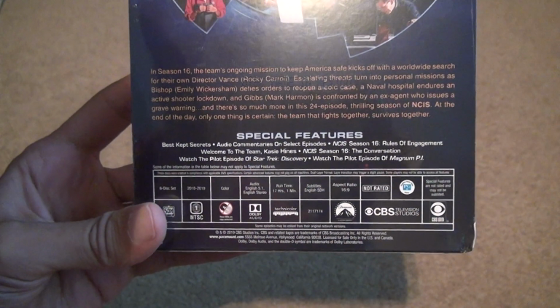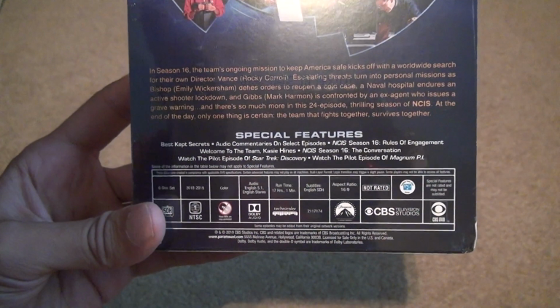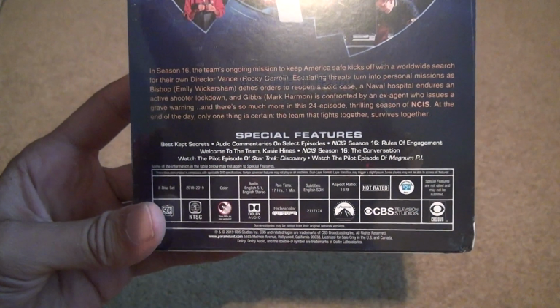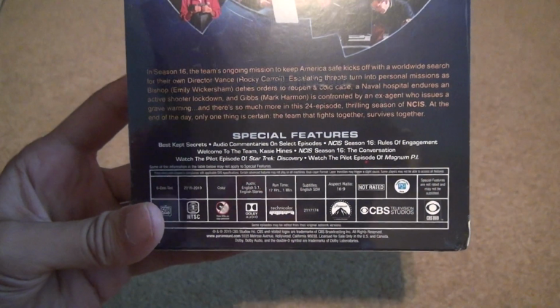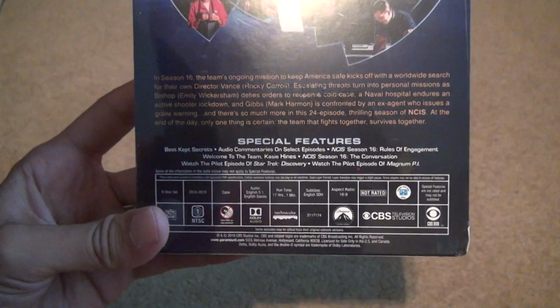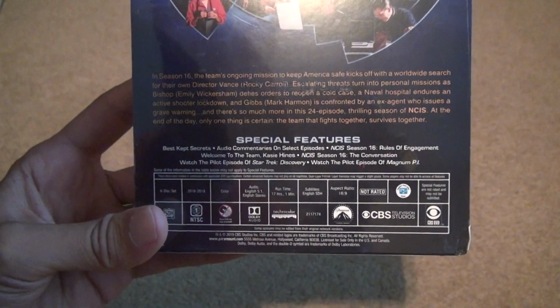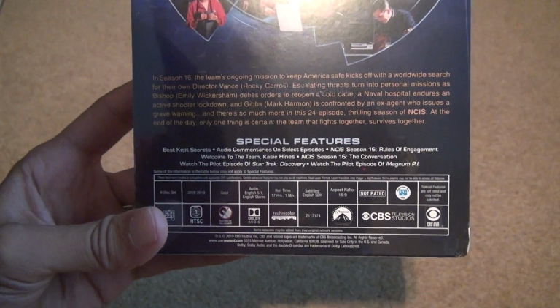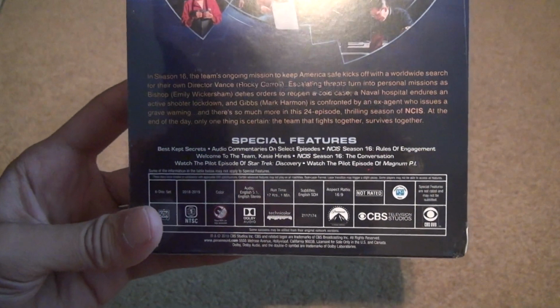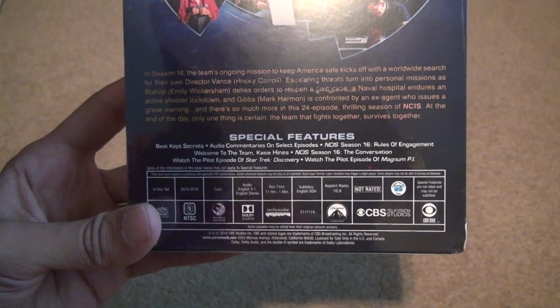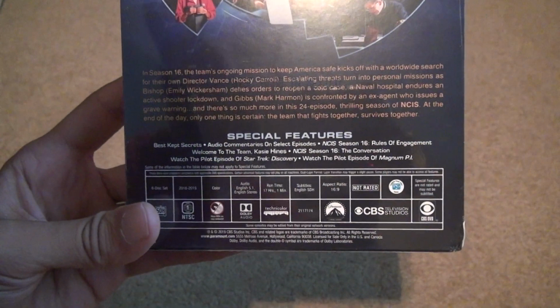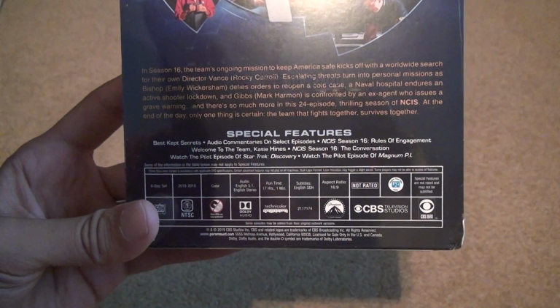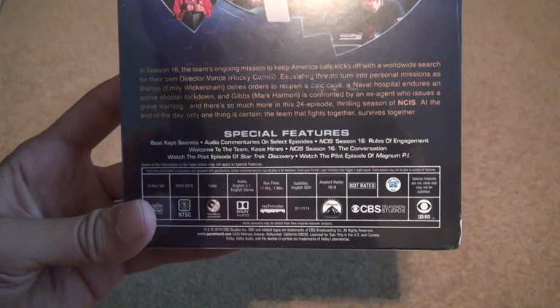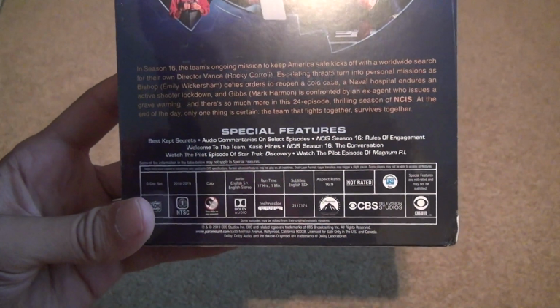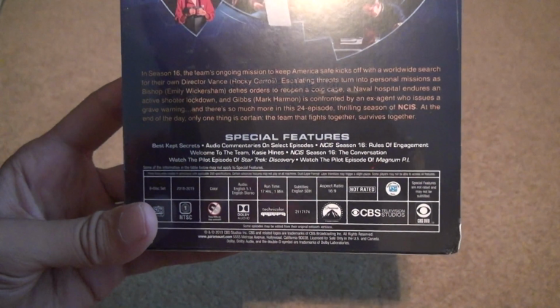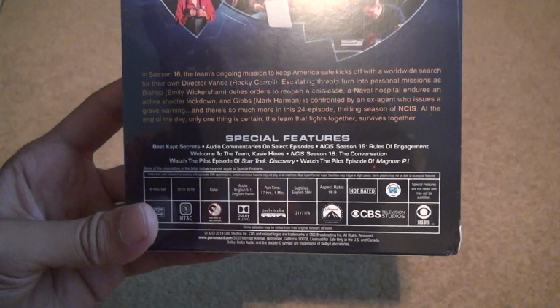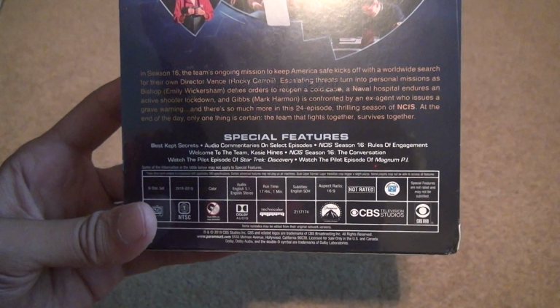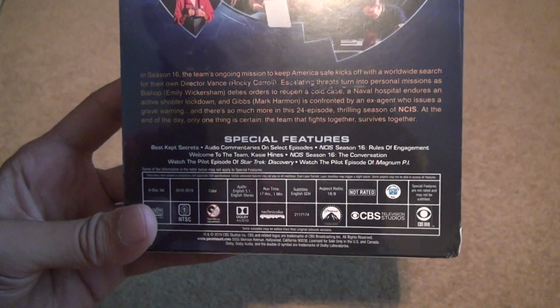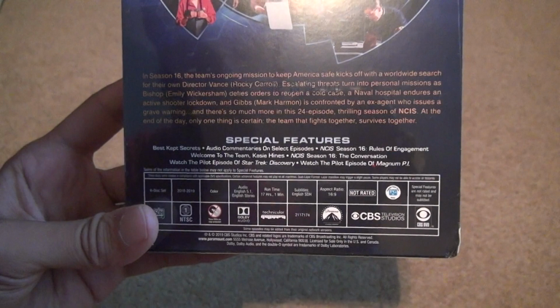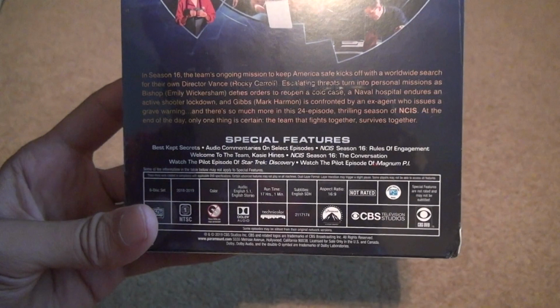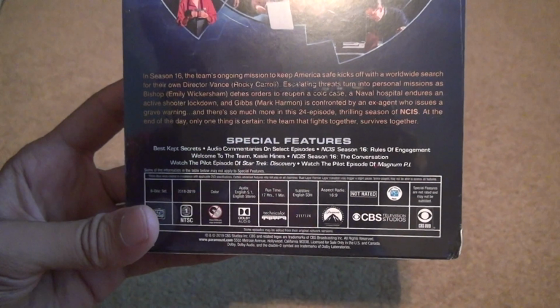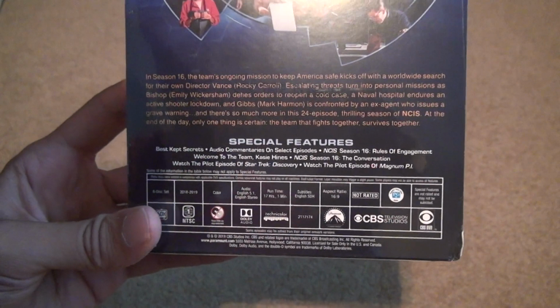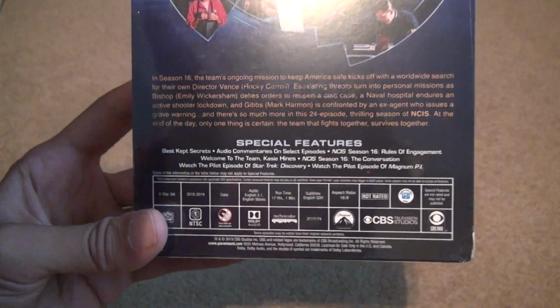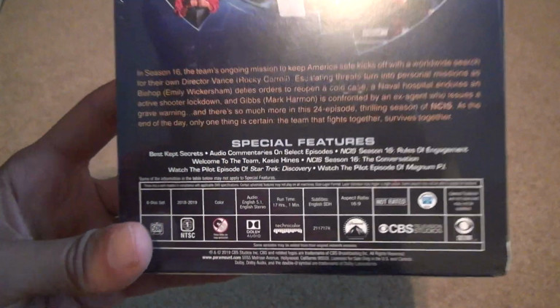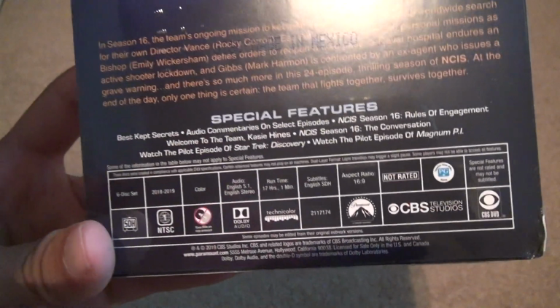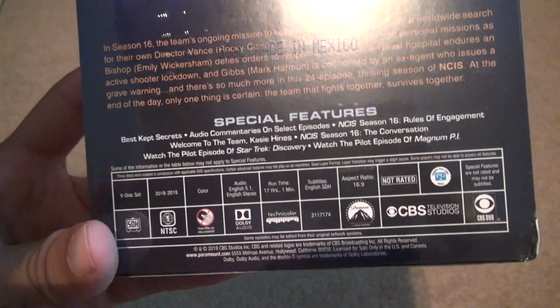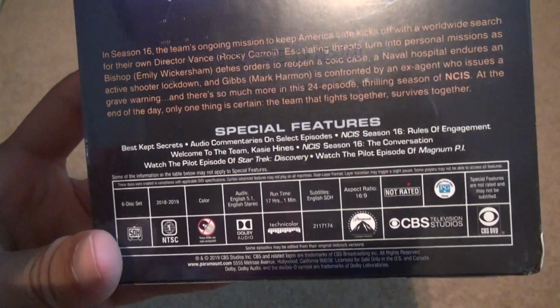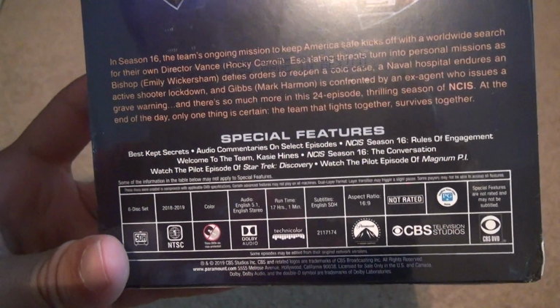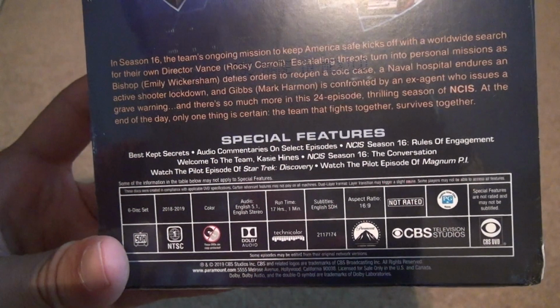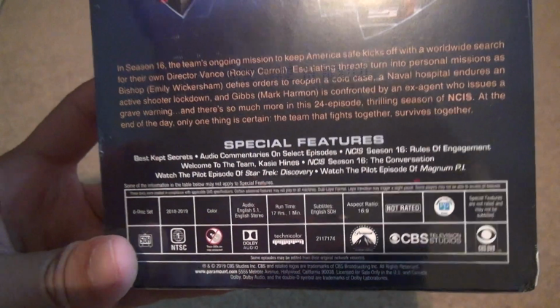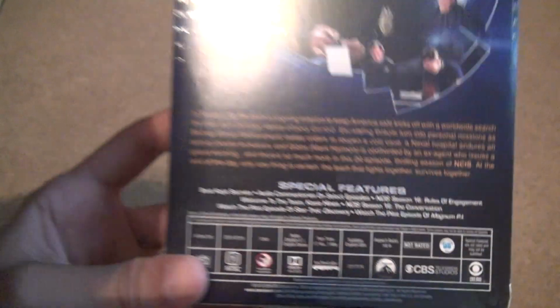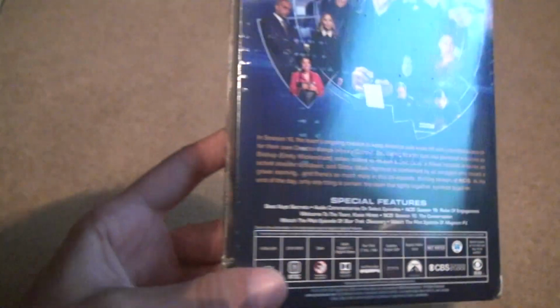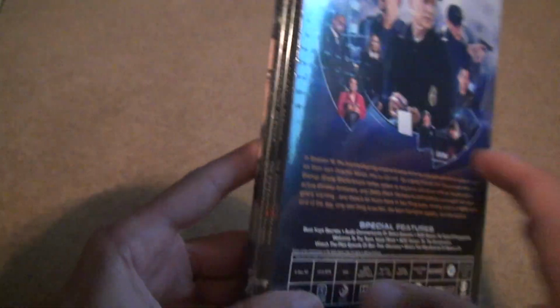You get 5.1 surround sound in it. 24 episodes. You've got all those special features right there.